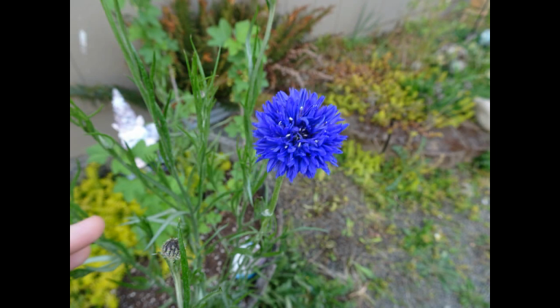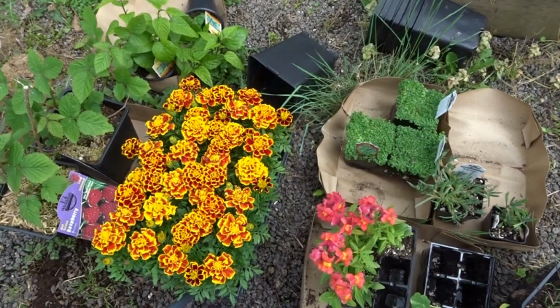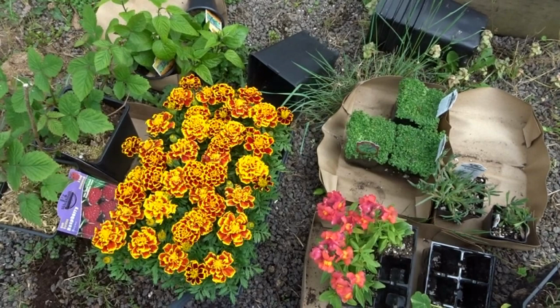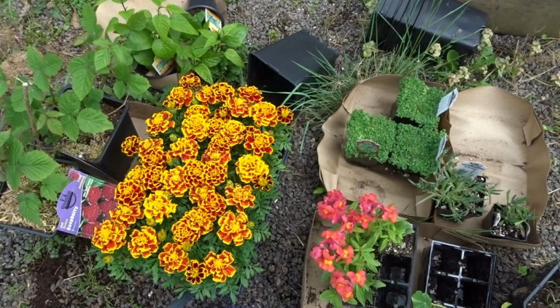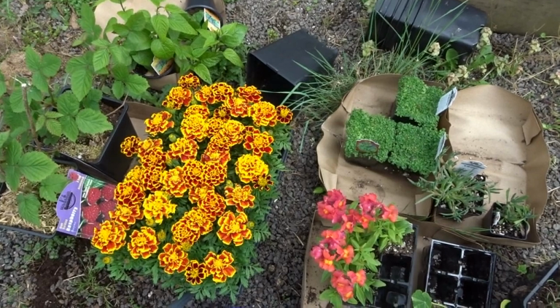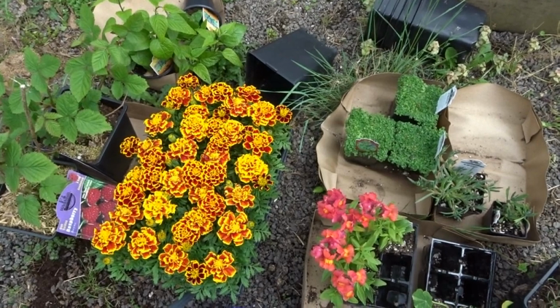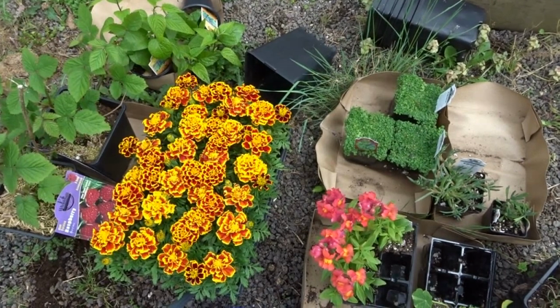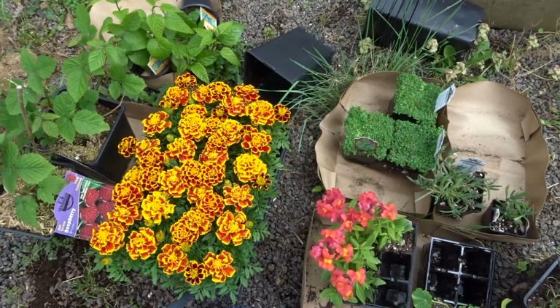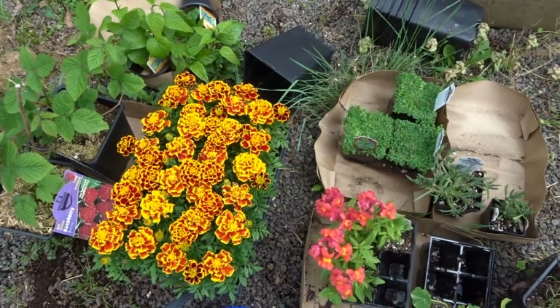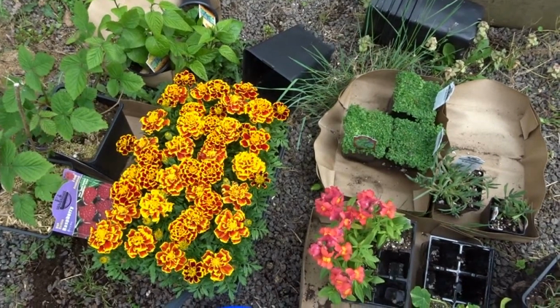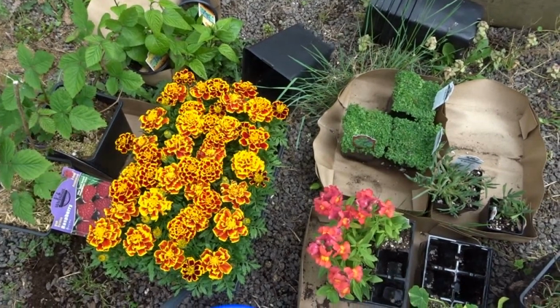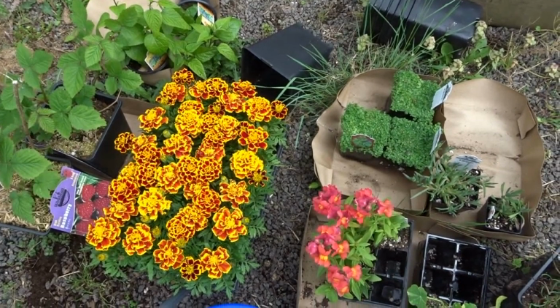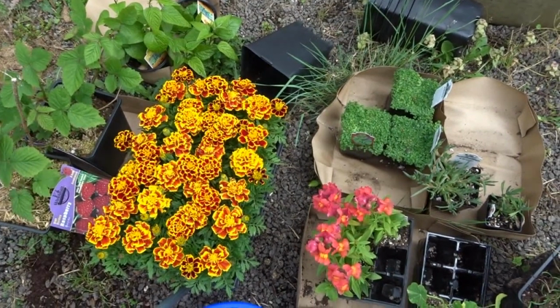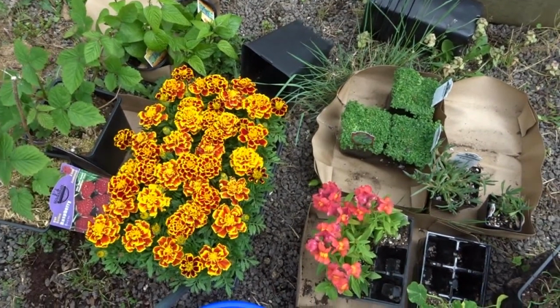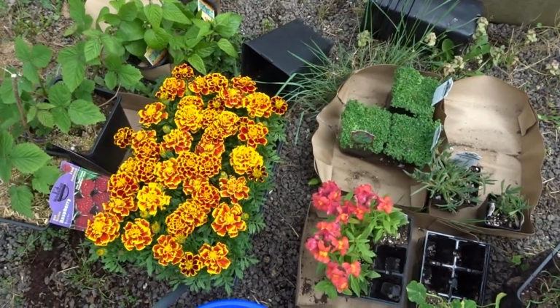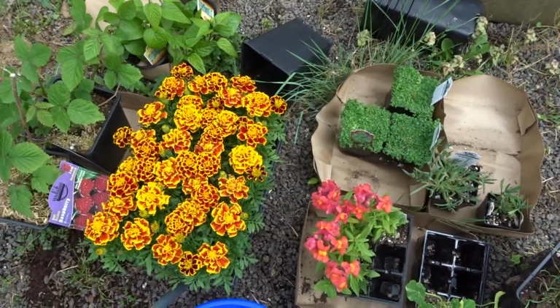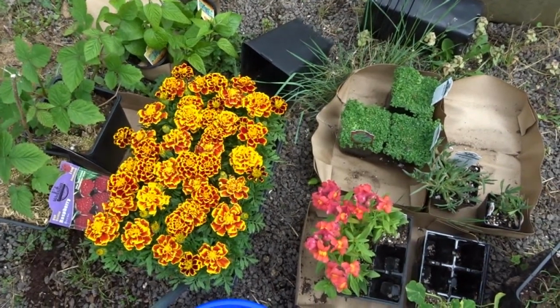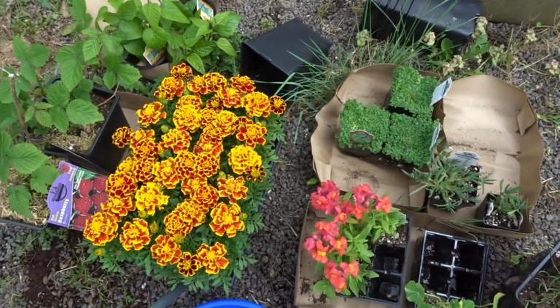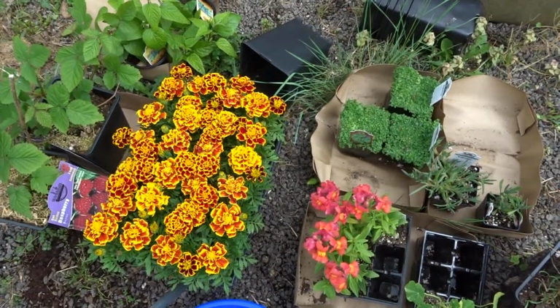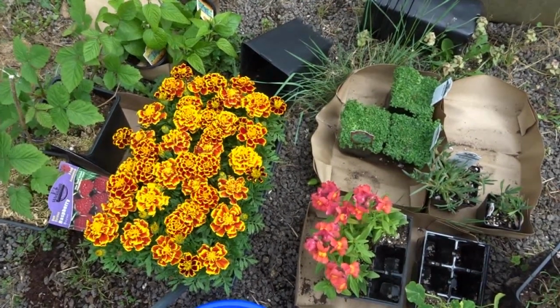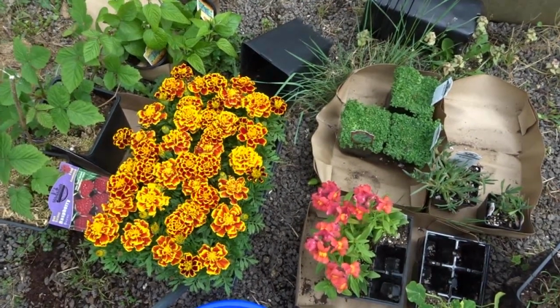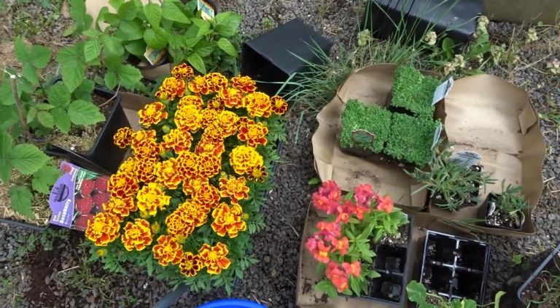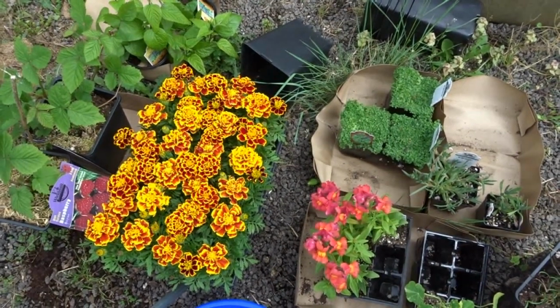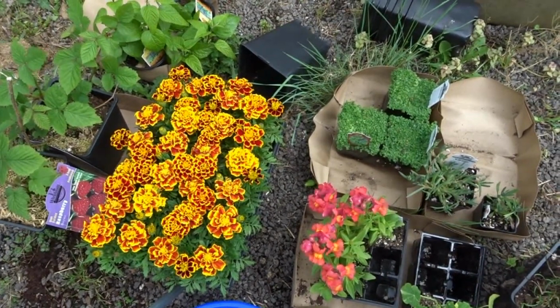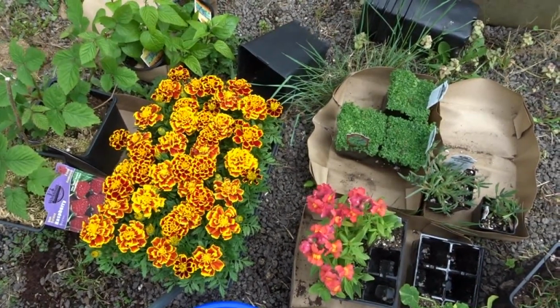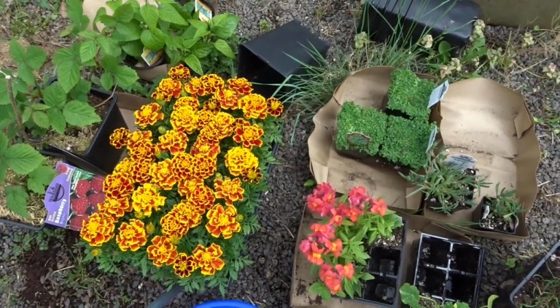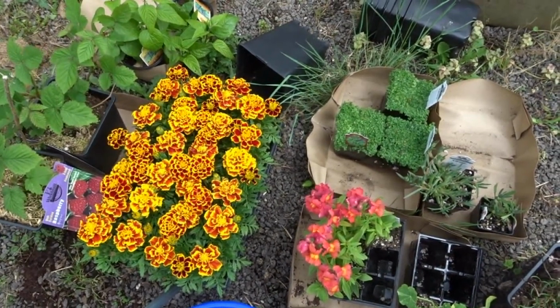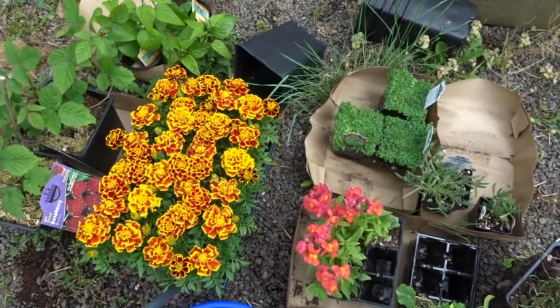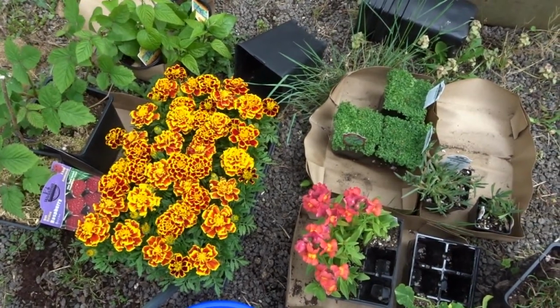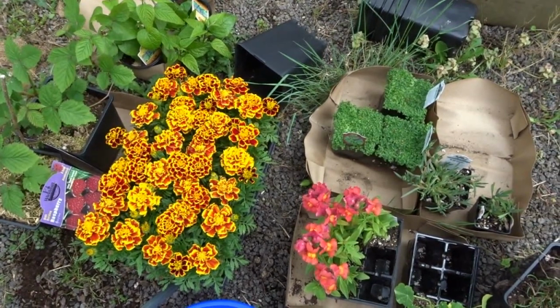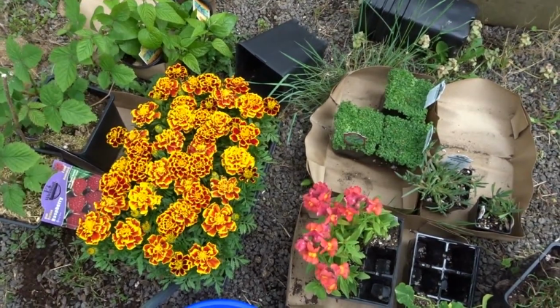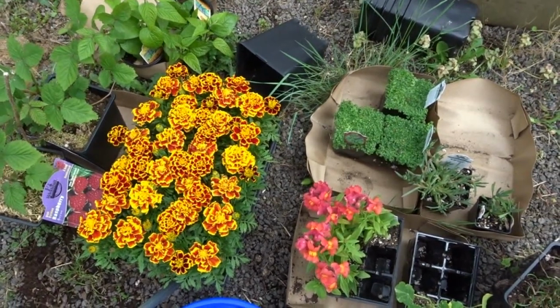Hello, it's April from April's Home. Today I thought I would take you through the garden and show you some of the things that I've been up to.